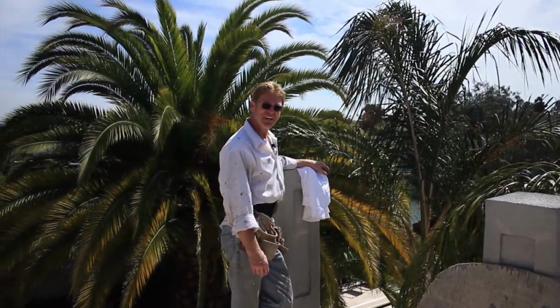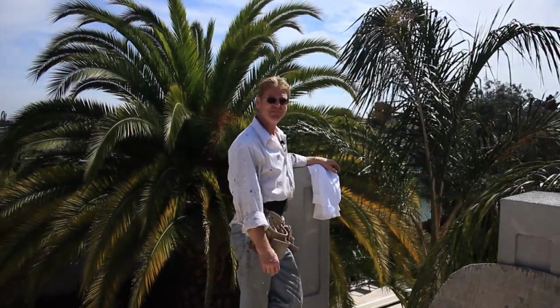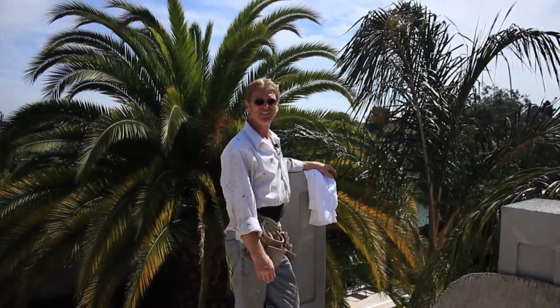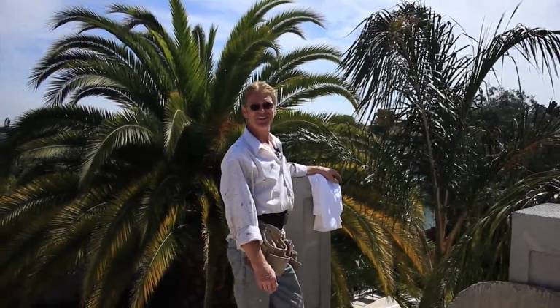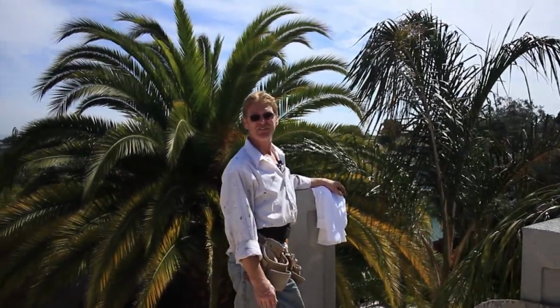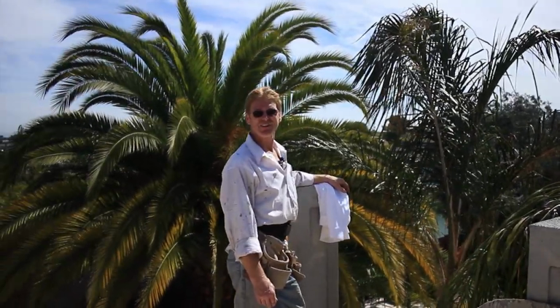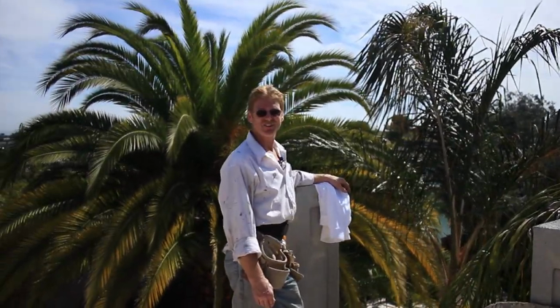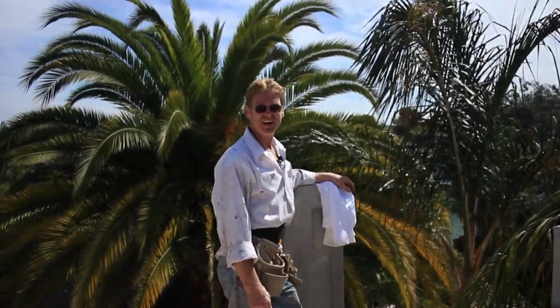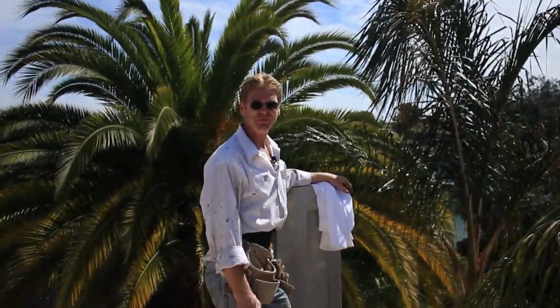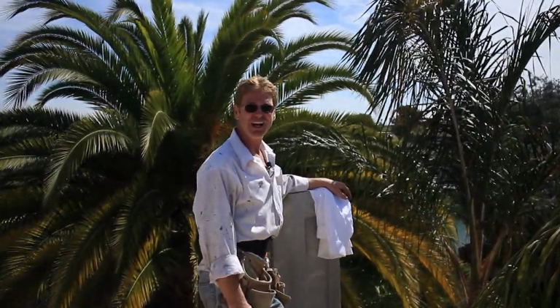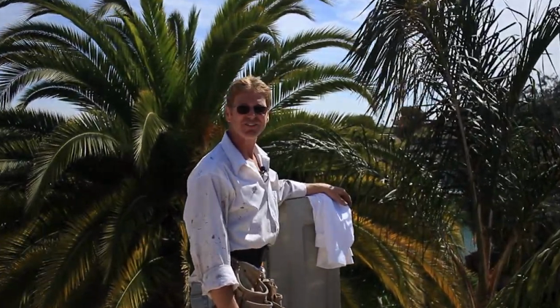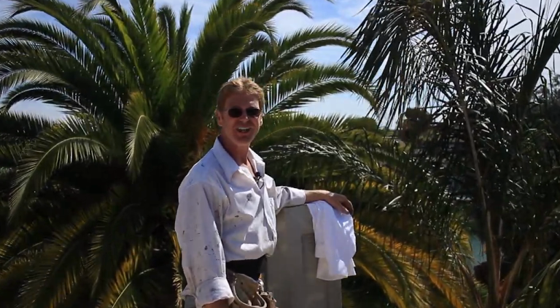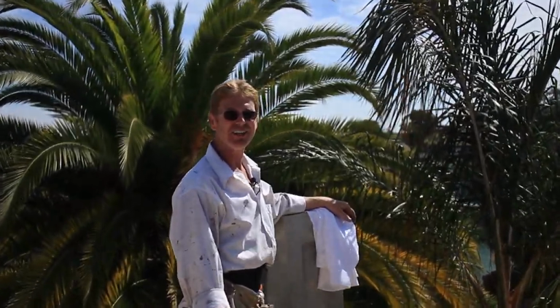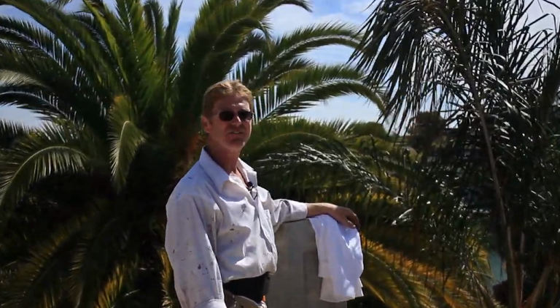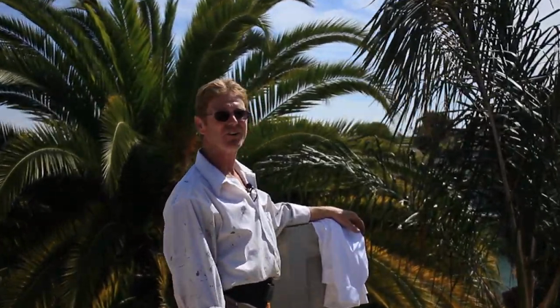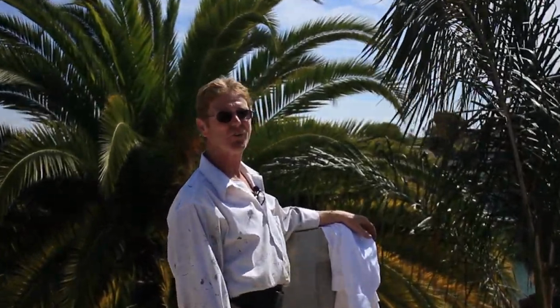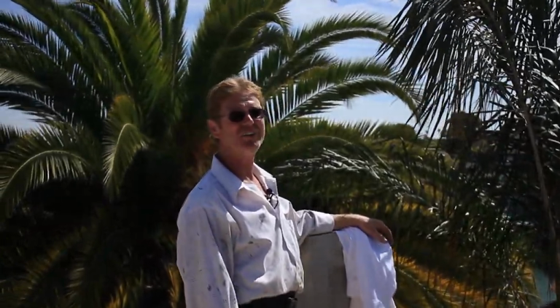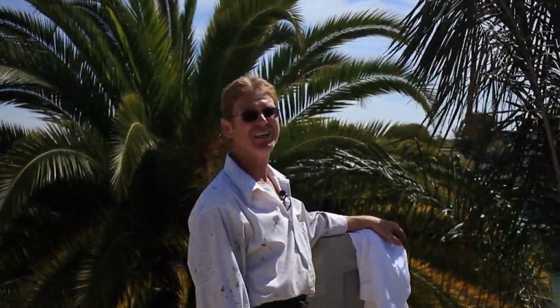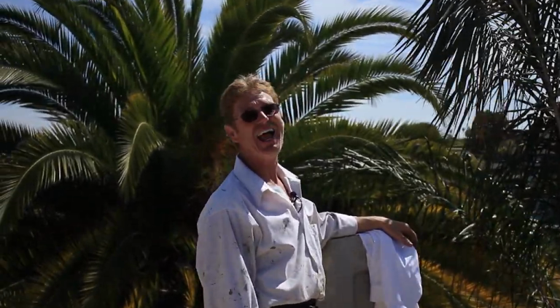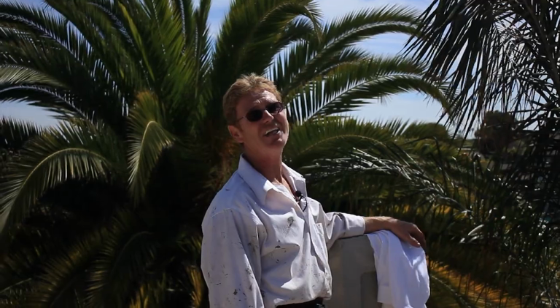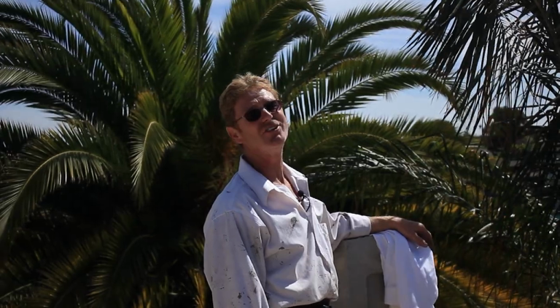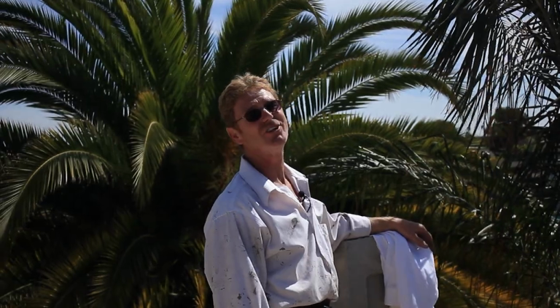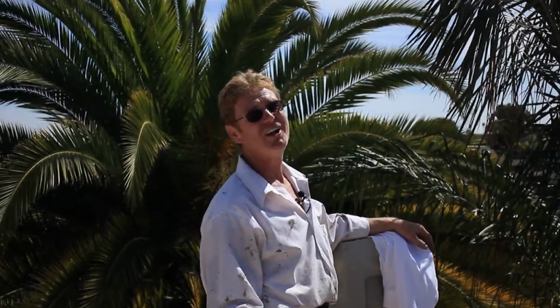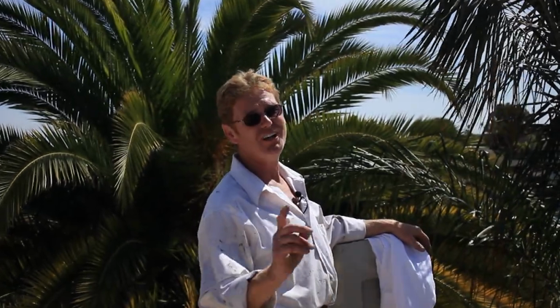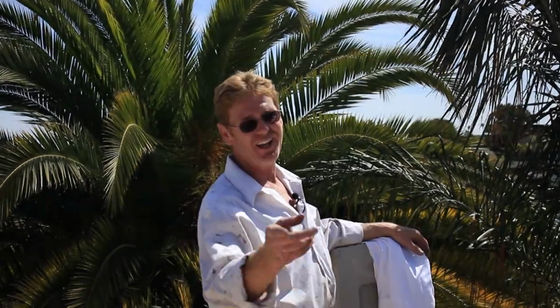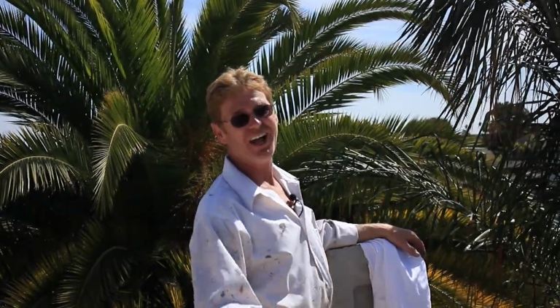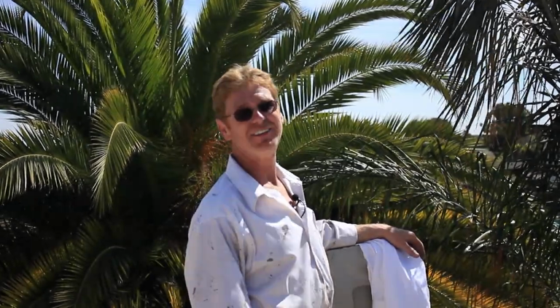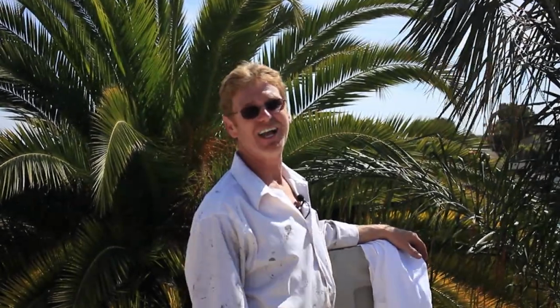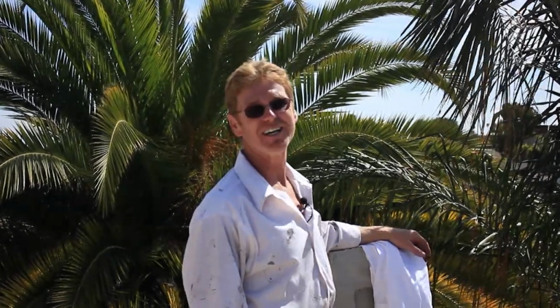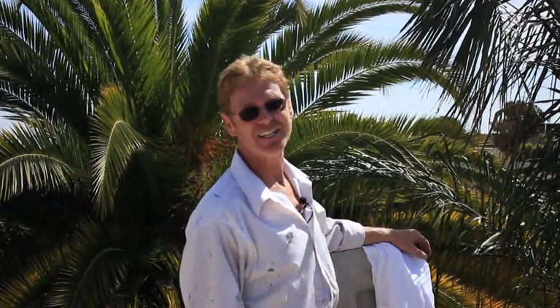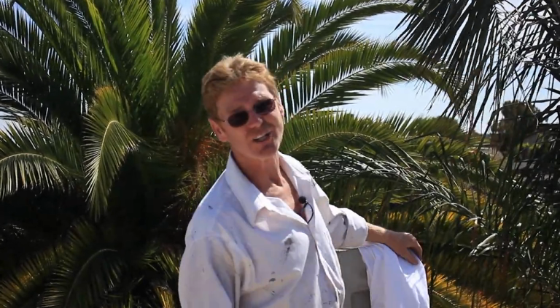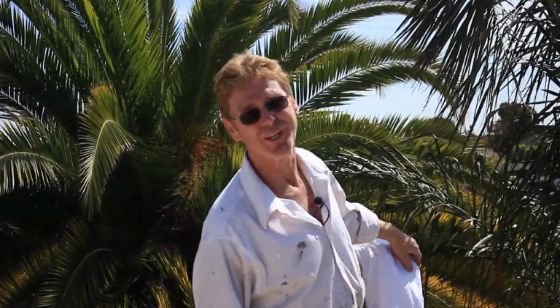My name is Kirk, I'm with Kirk Giordano Plastering. Thank you folks for watching, and as usual, Jay and I will see you guys on the next one.